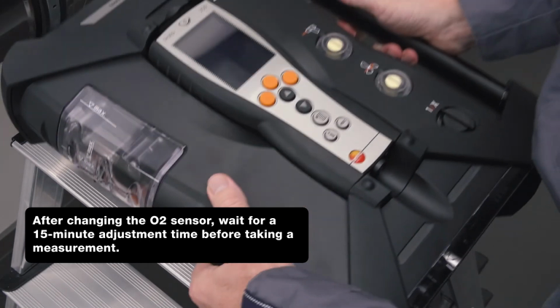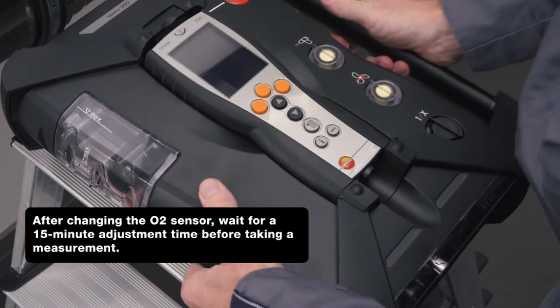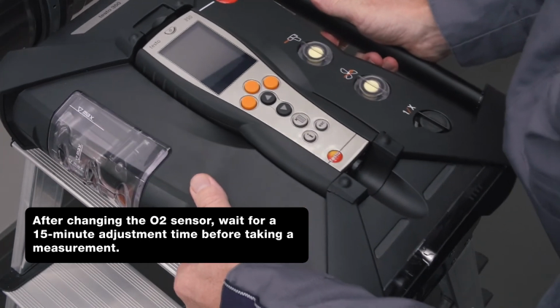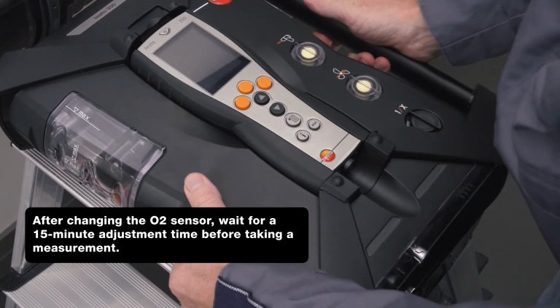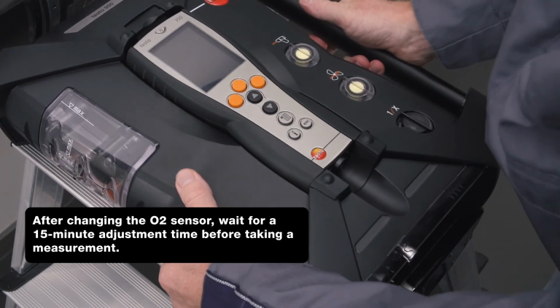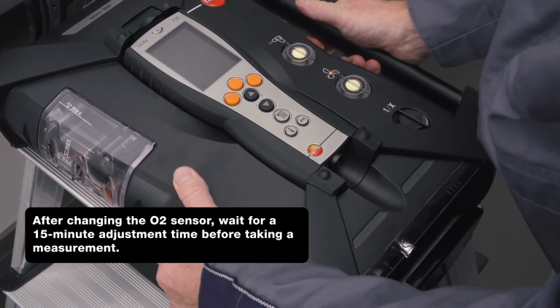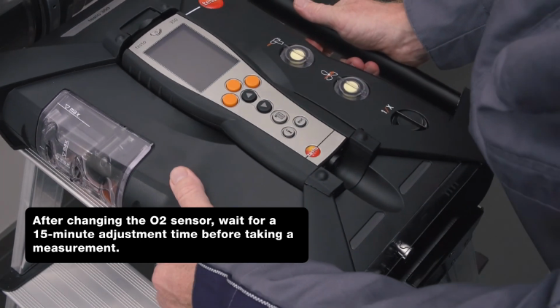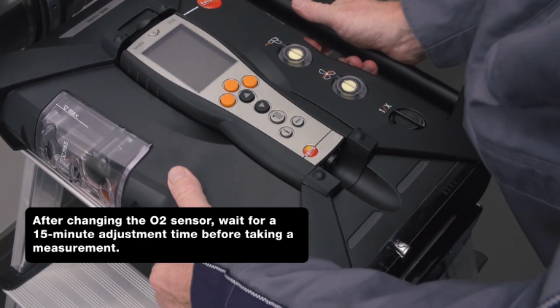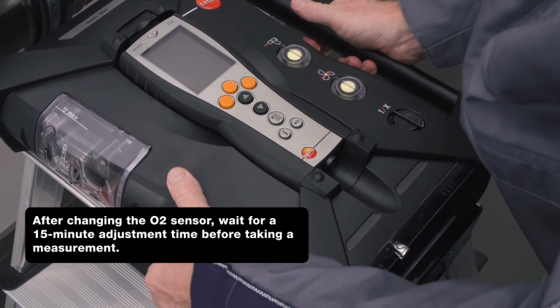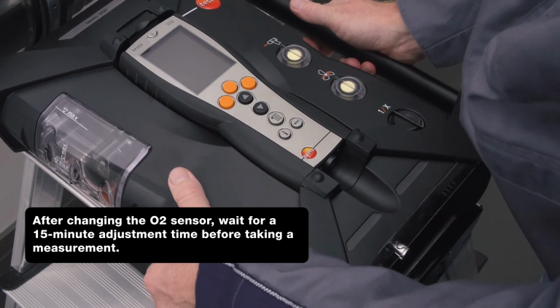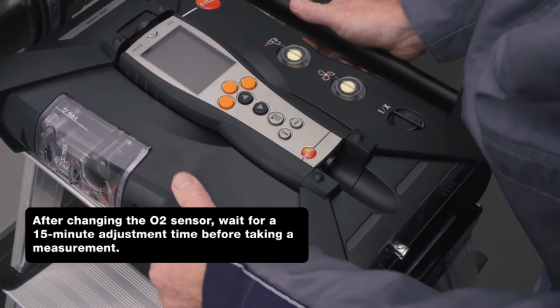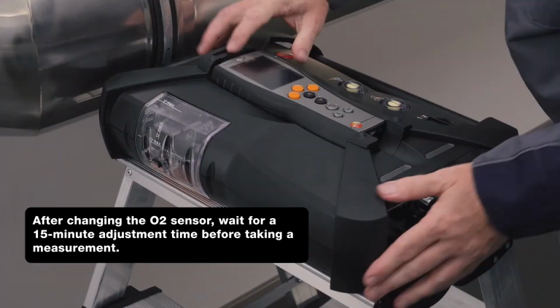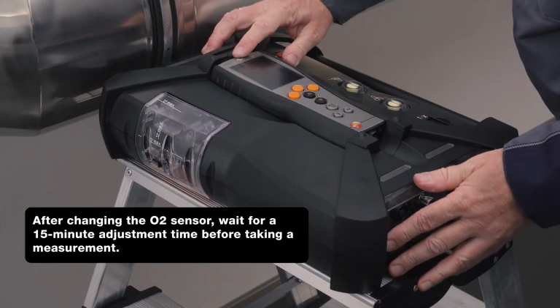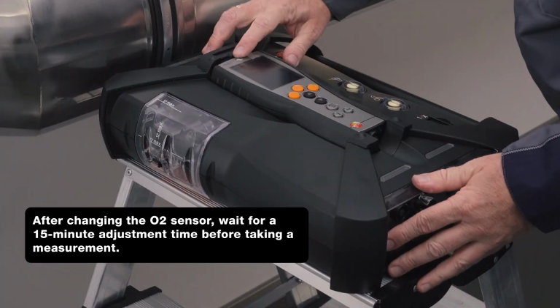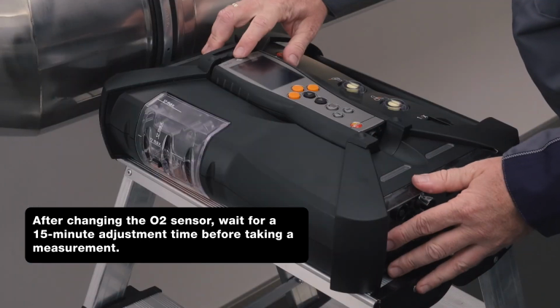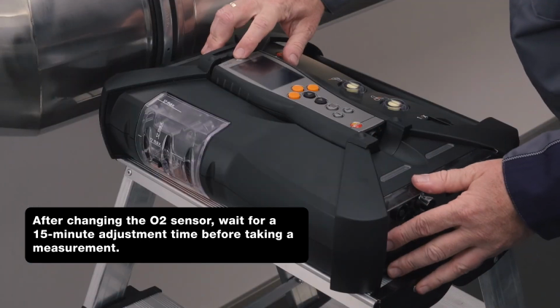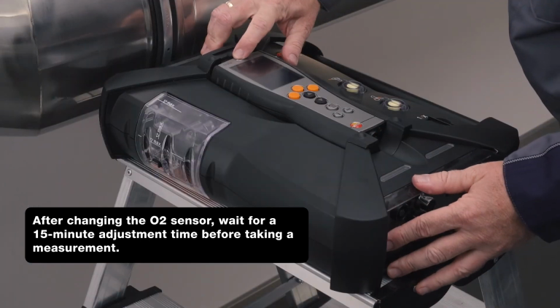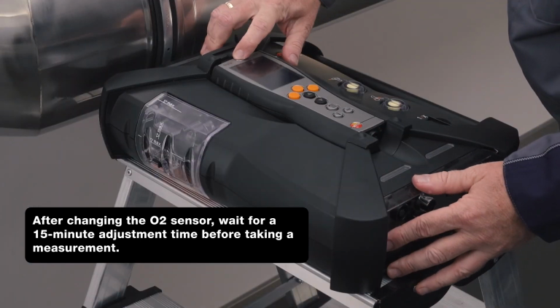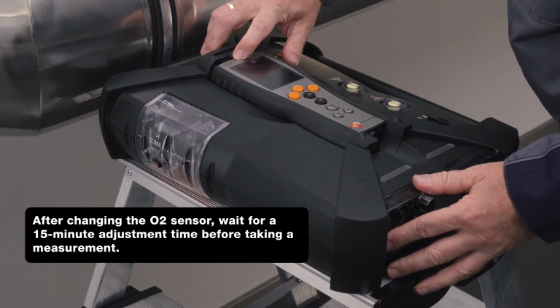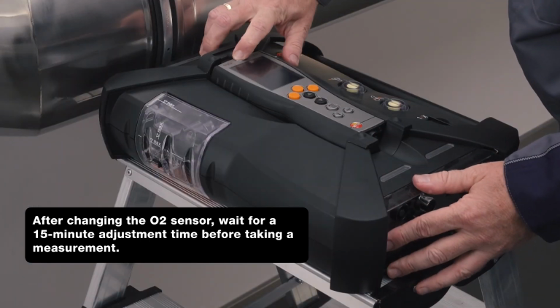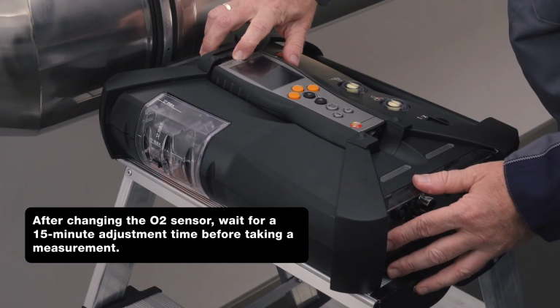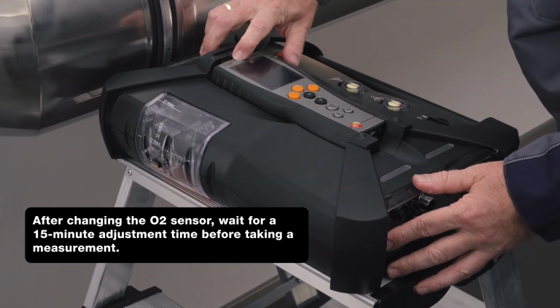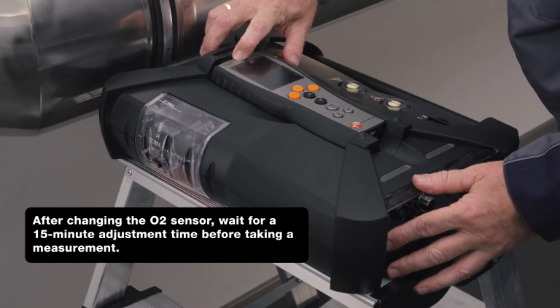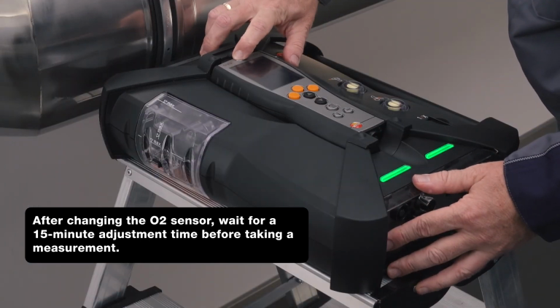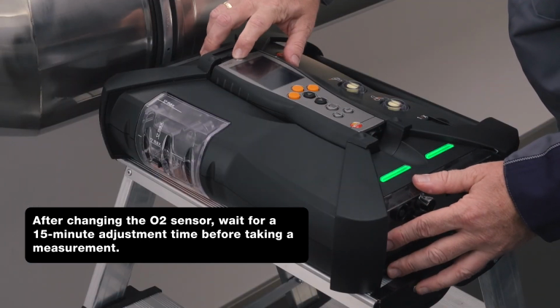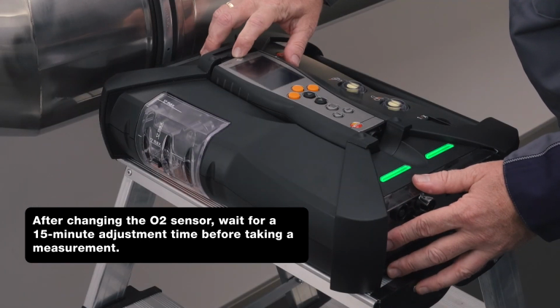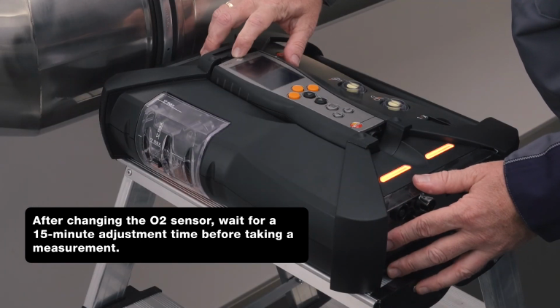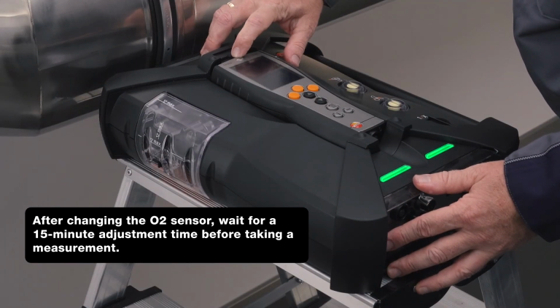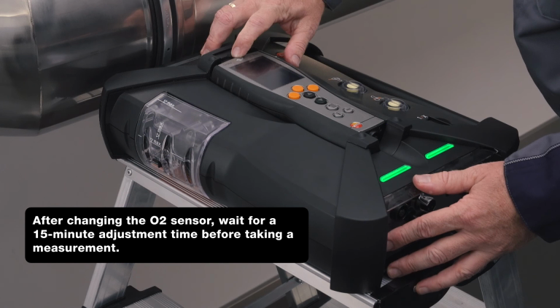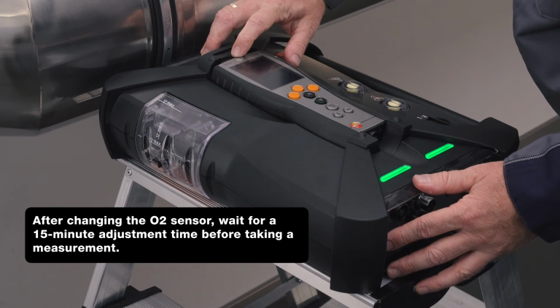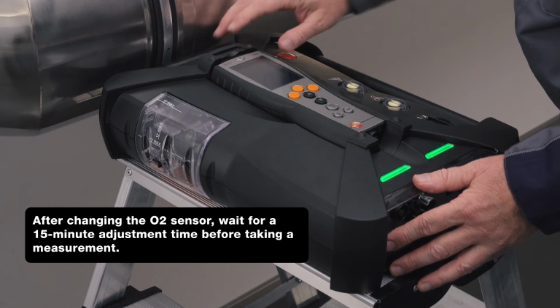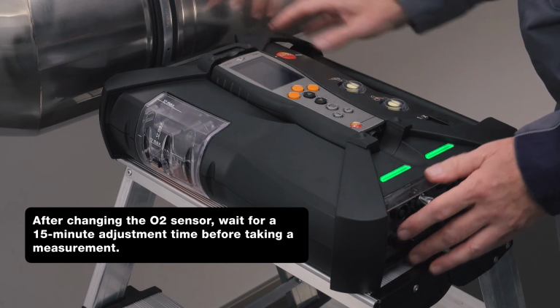After changing the sensor, the measurement can be started immediately without a new test gas adjustment.